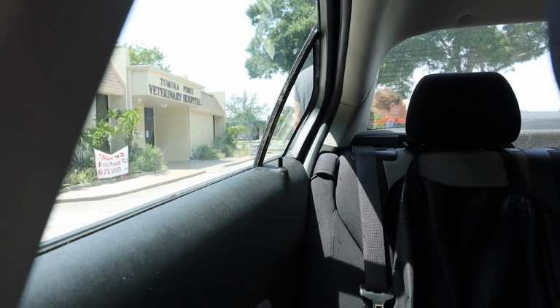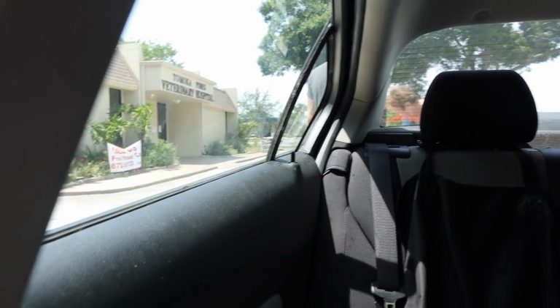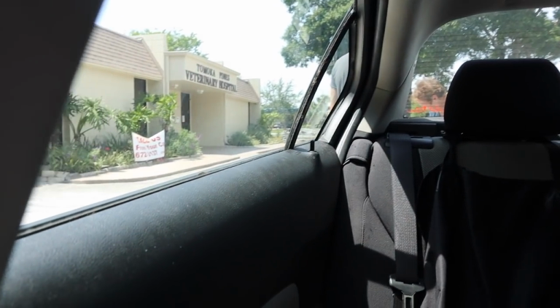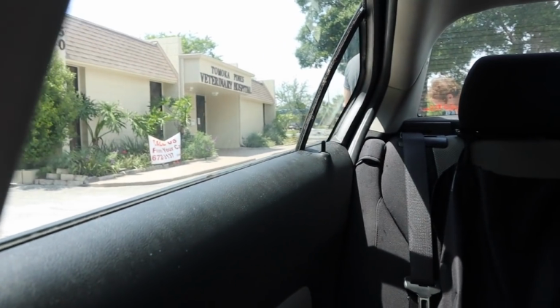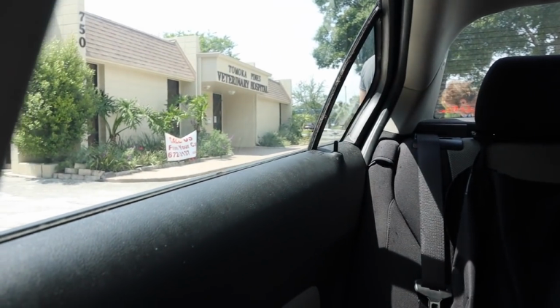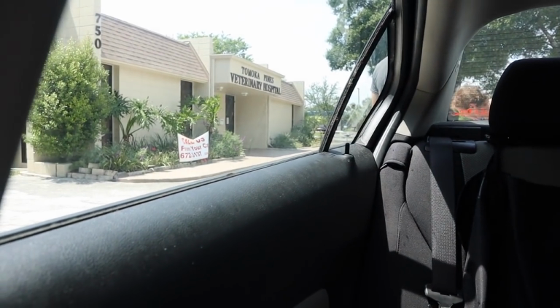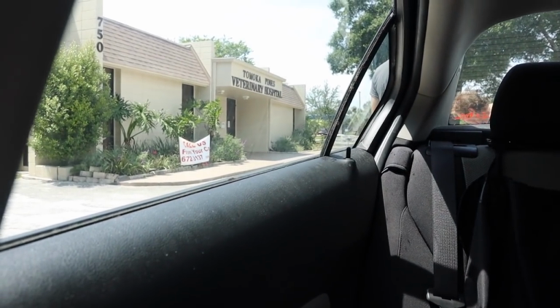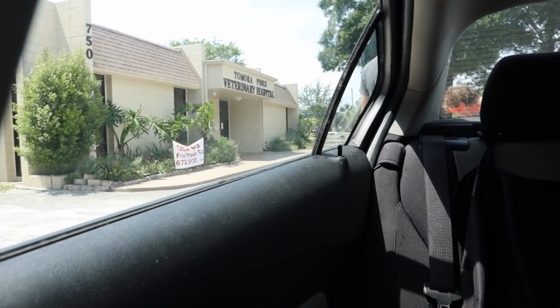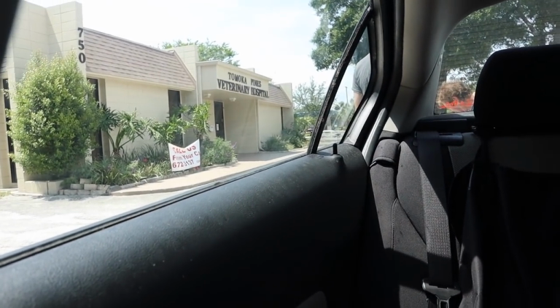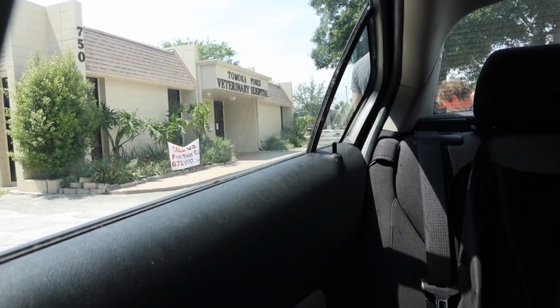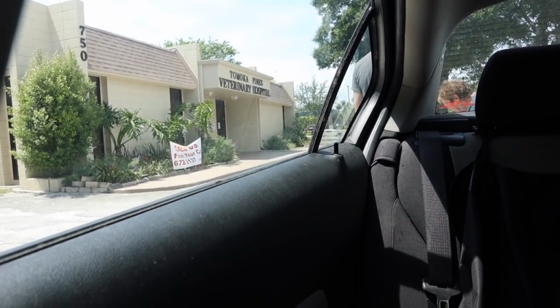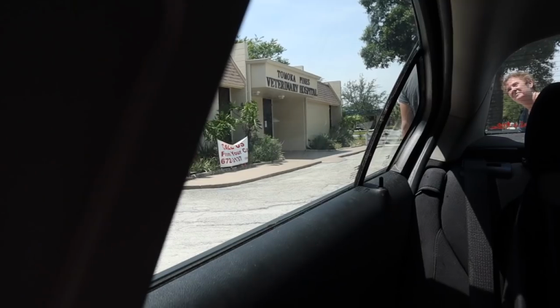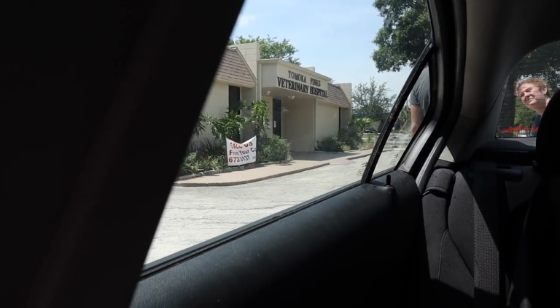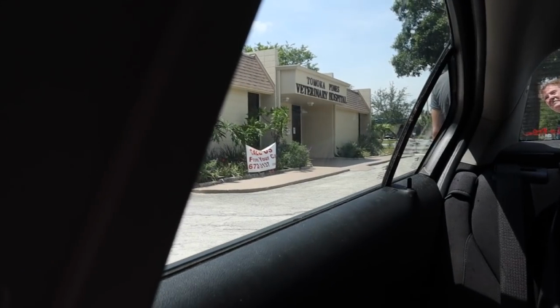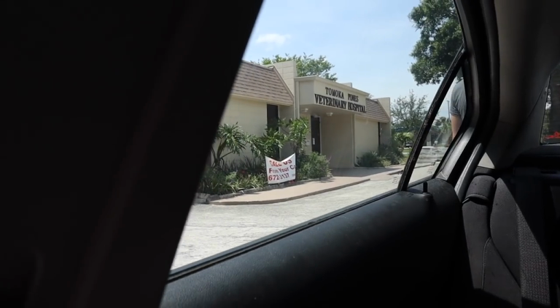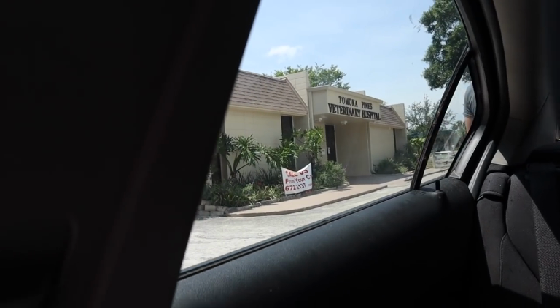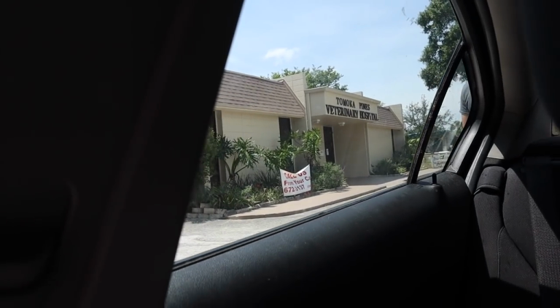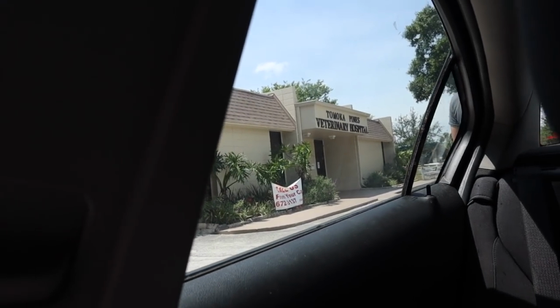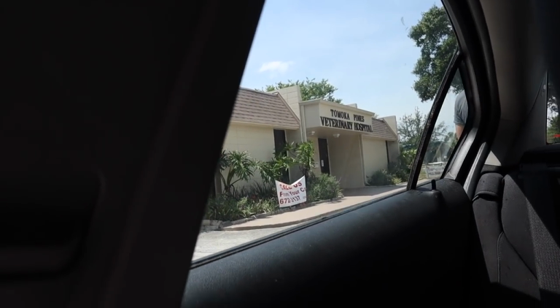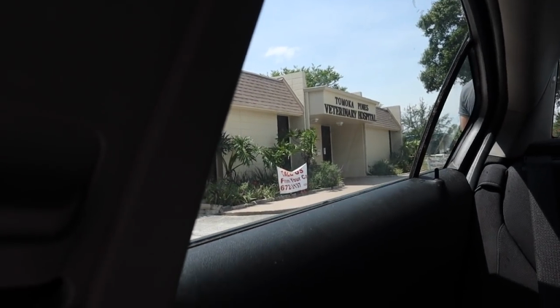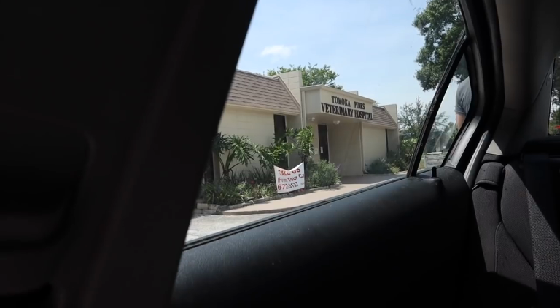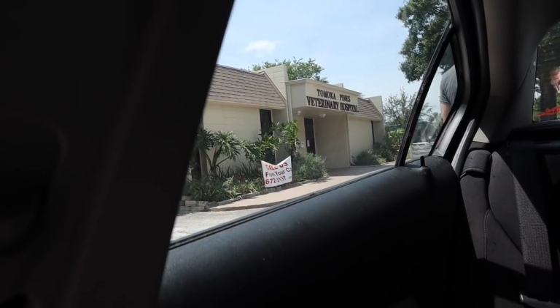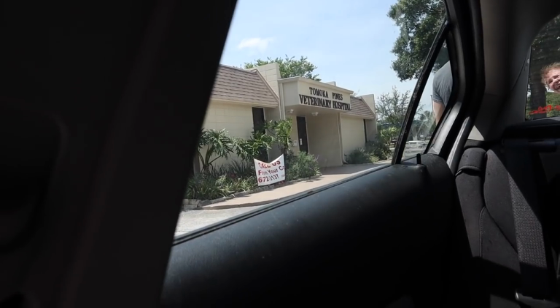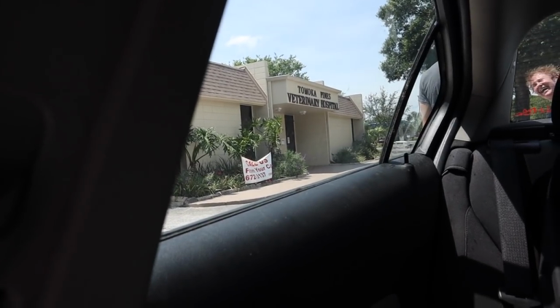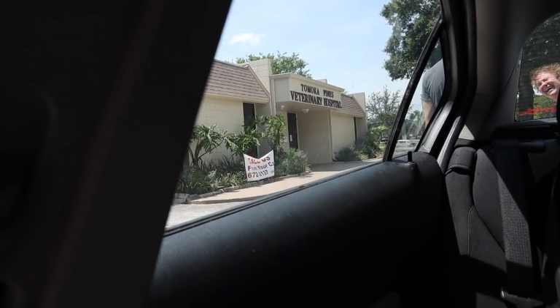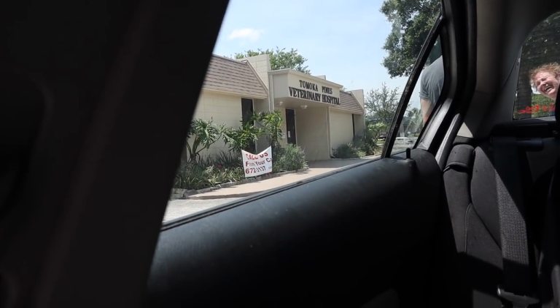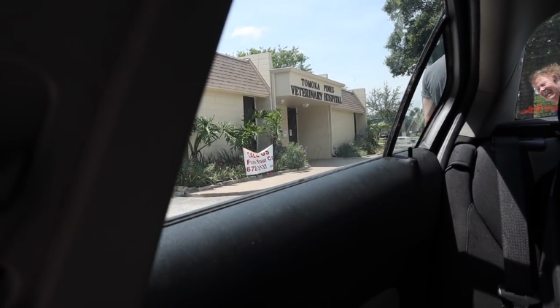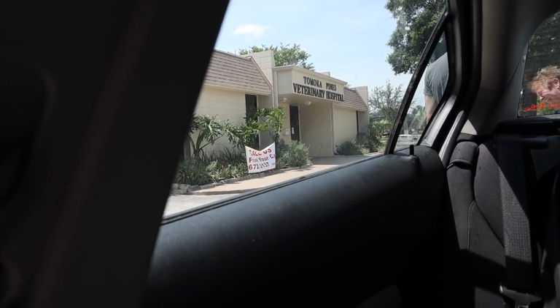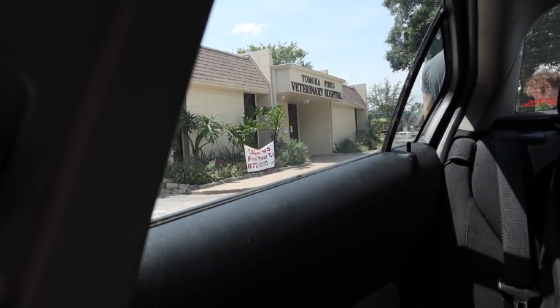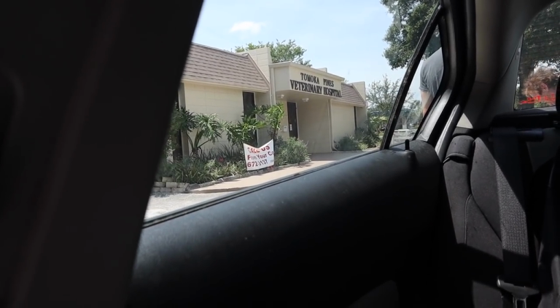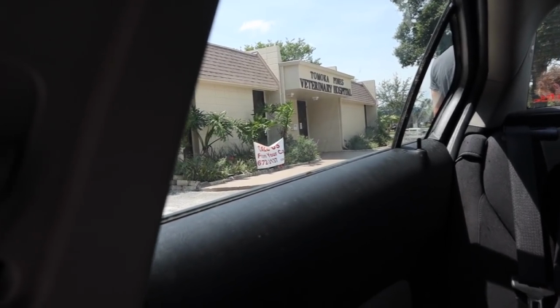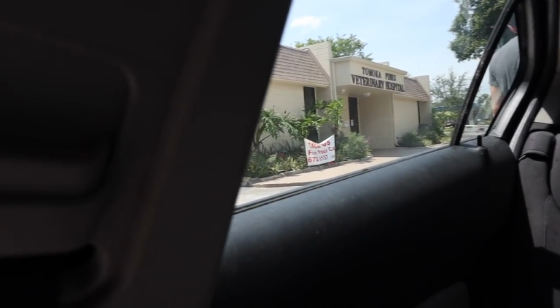He's getting love. Everyone always asks what kind of dog he is.